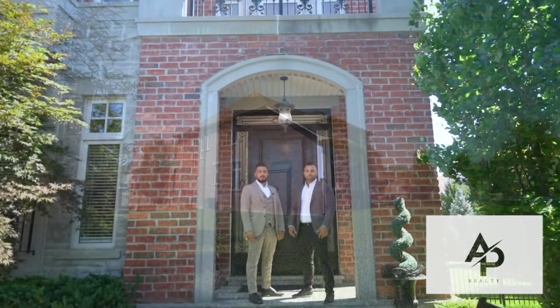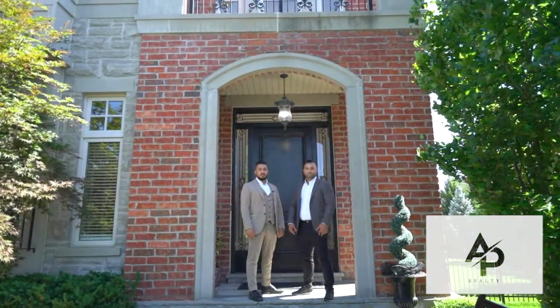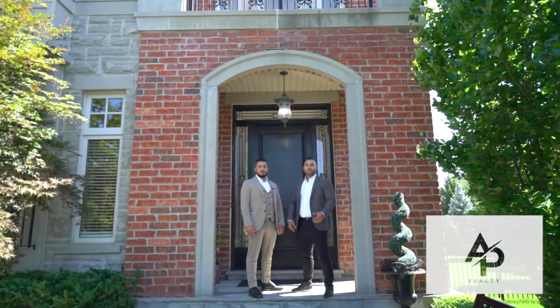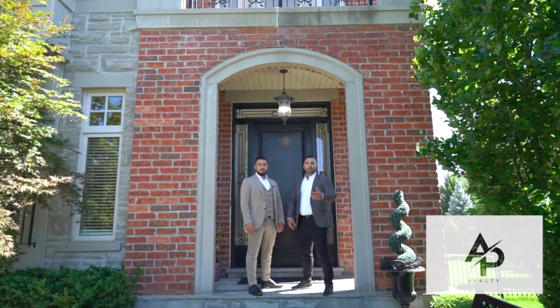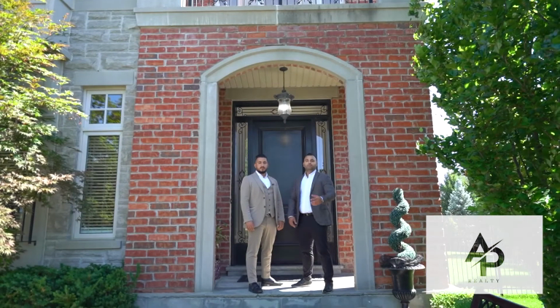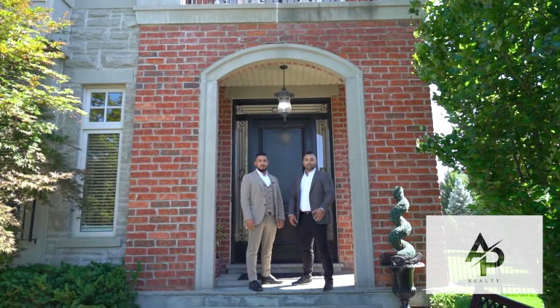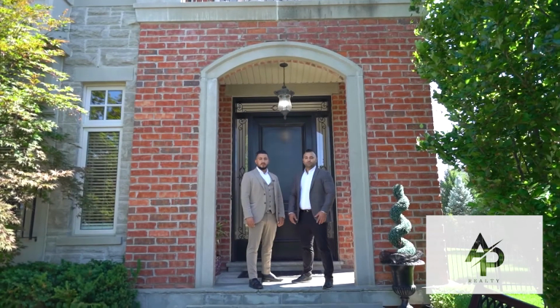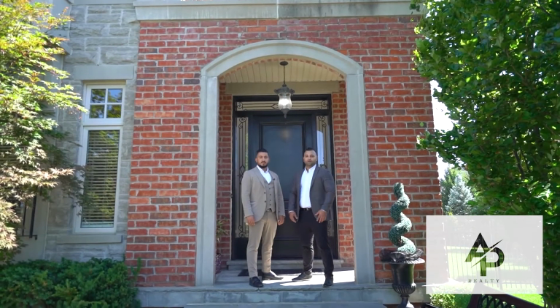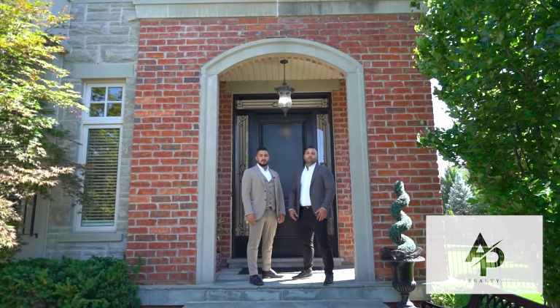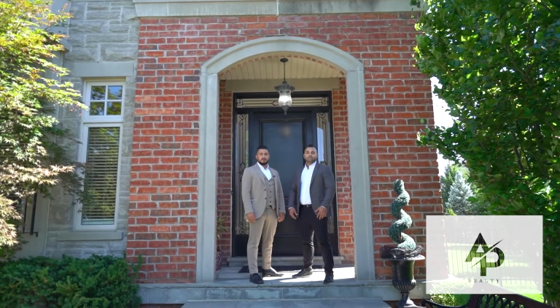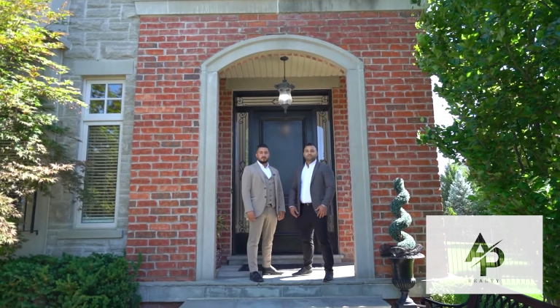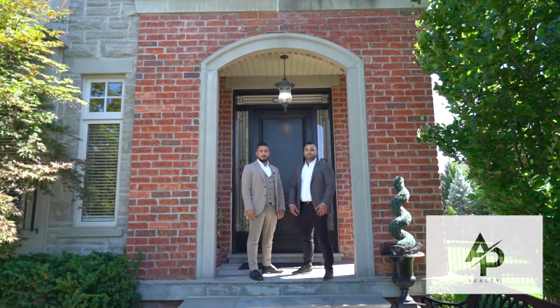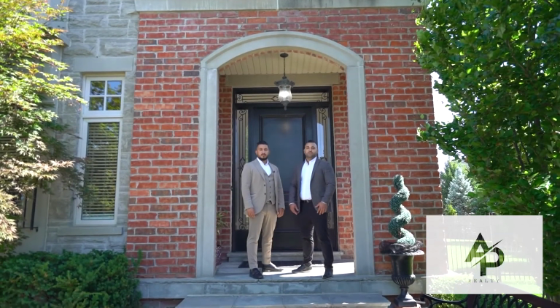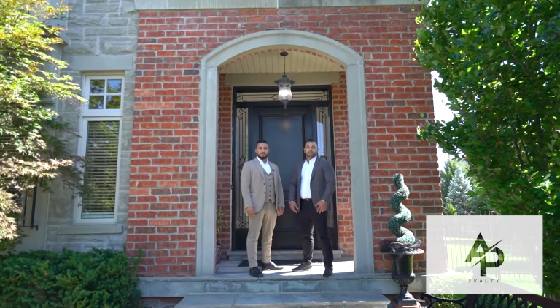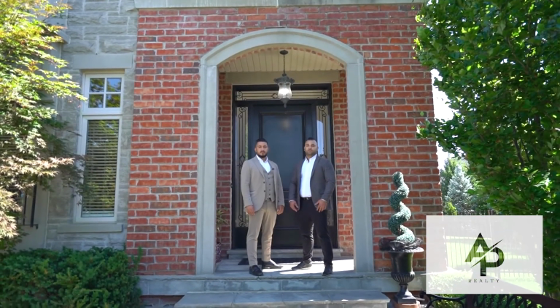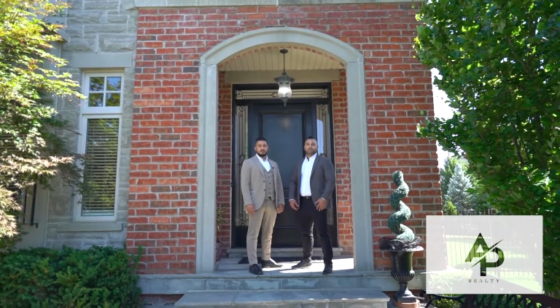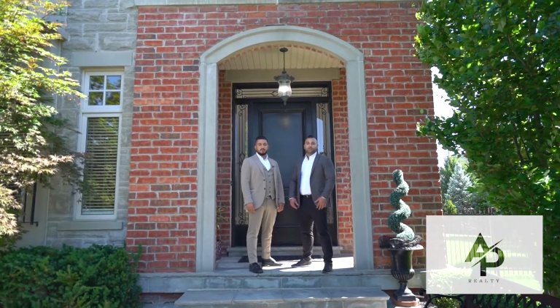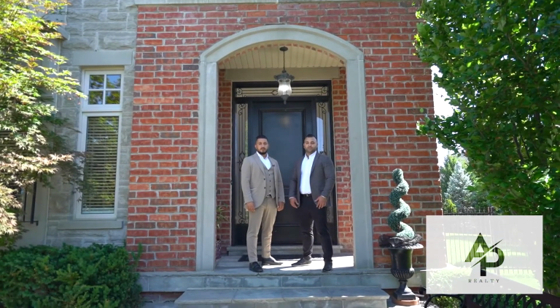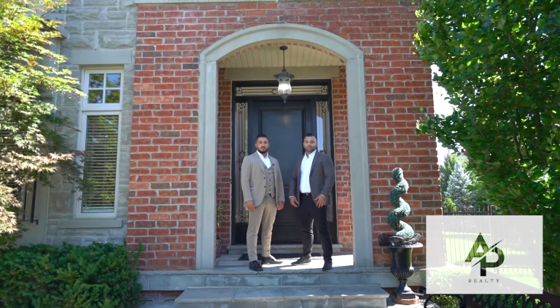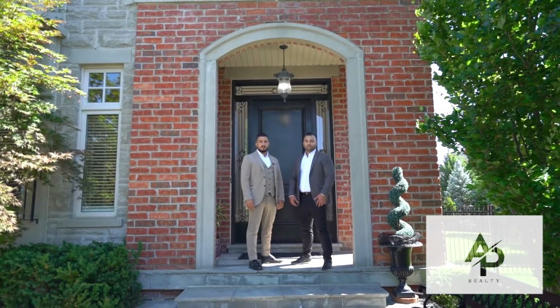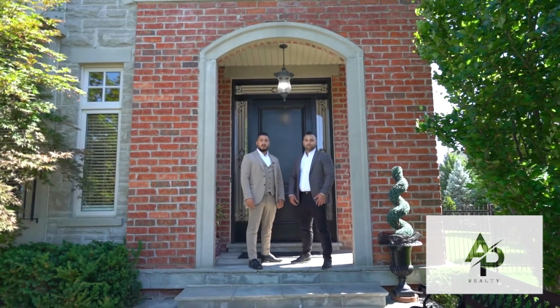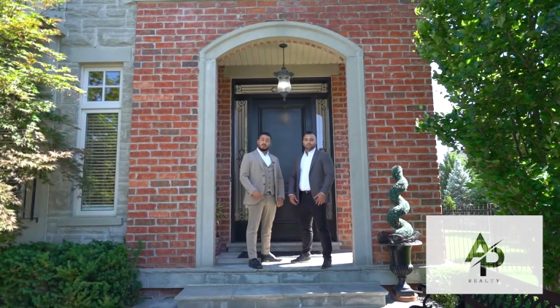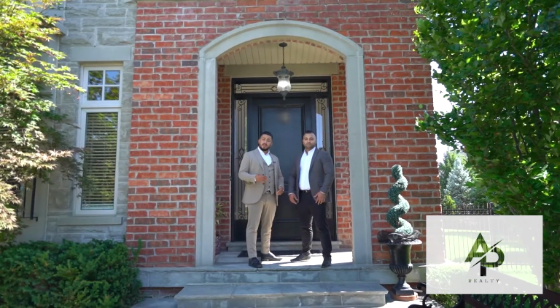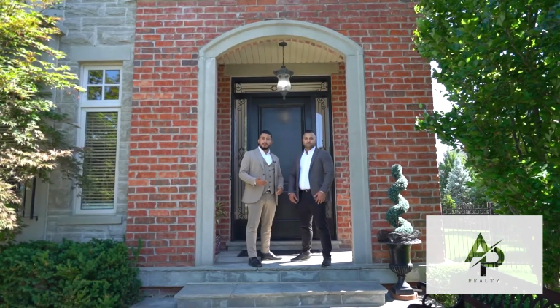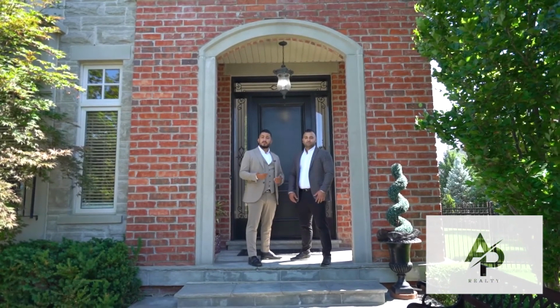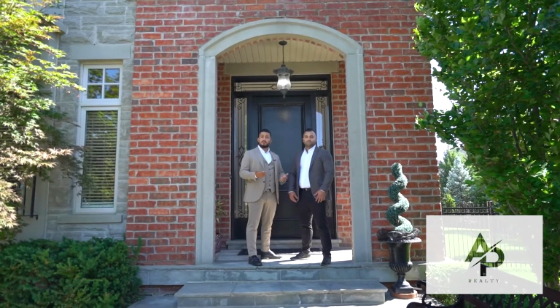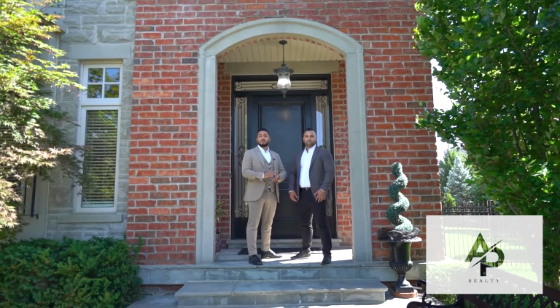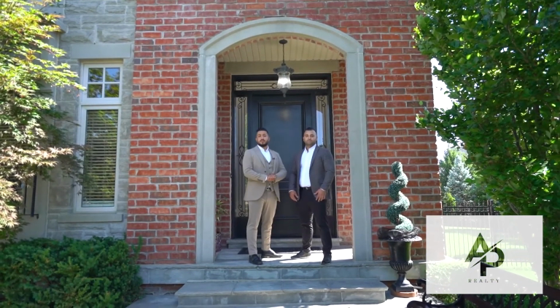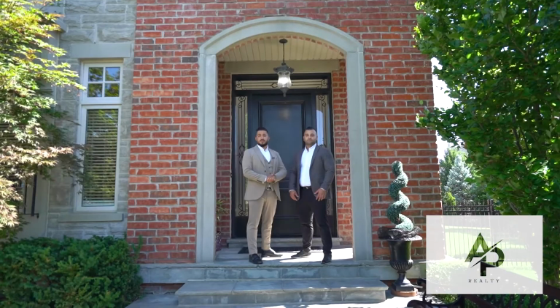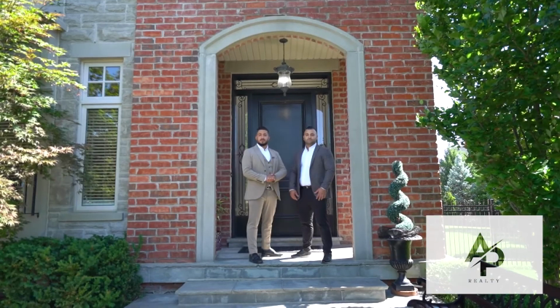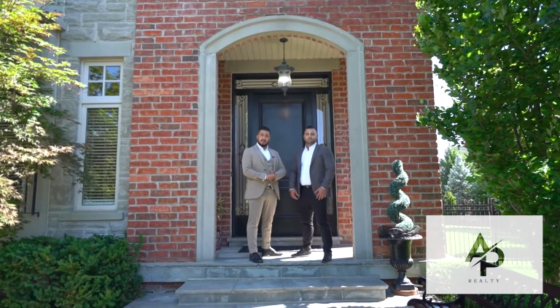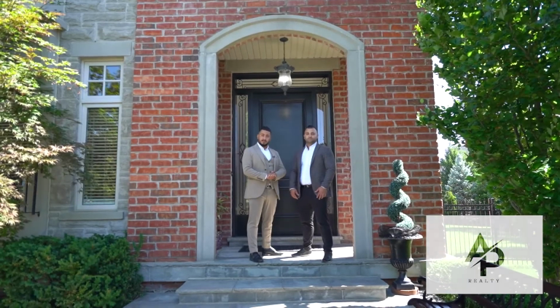I hope you enjoyed this video. Please feel free to reach out to us with any questions, or DM us for a private showing. Thank you.